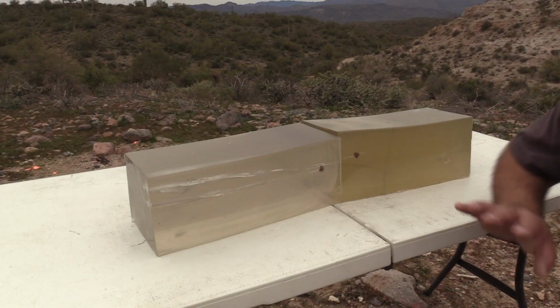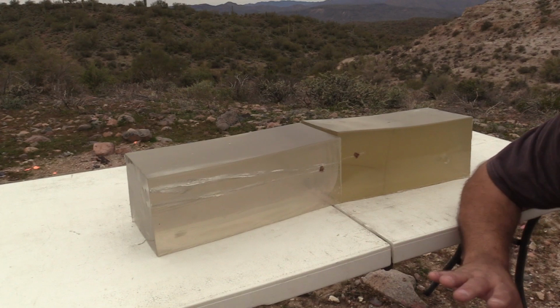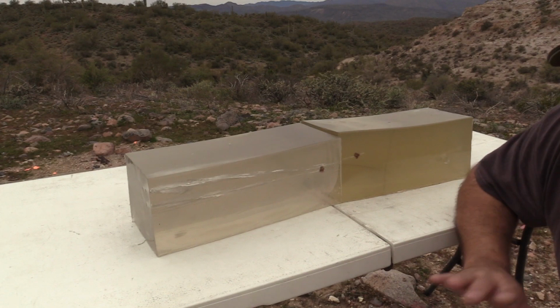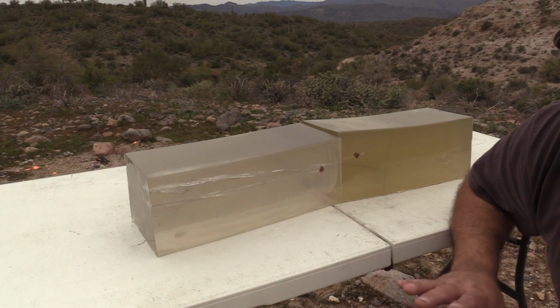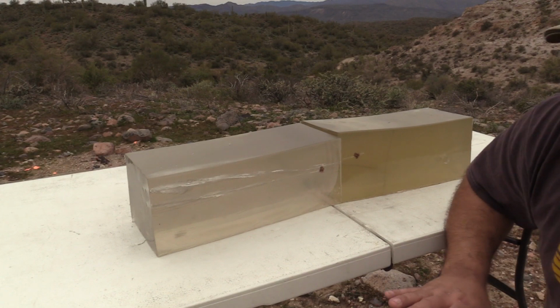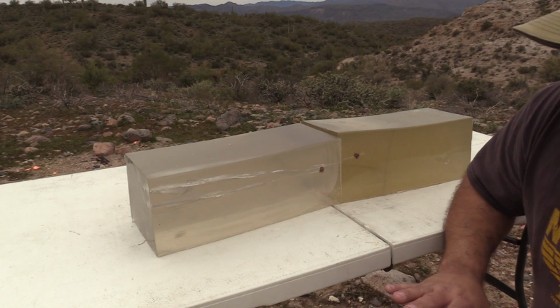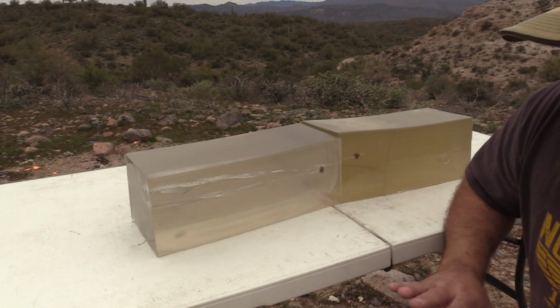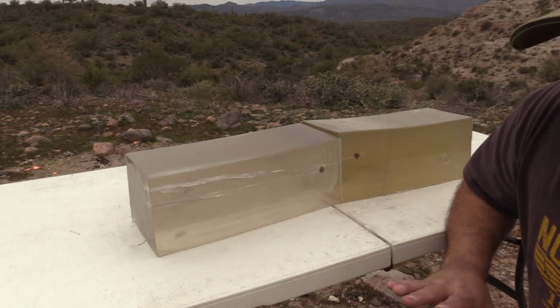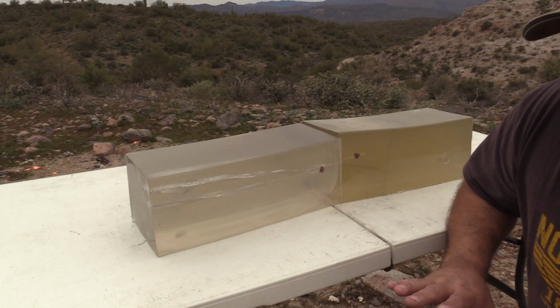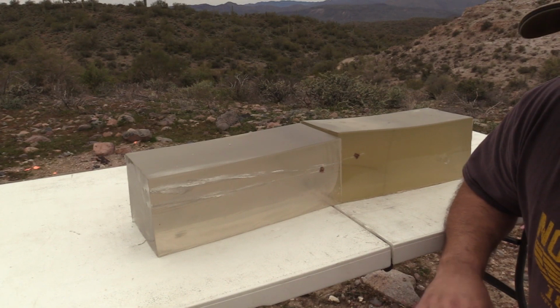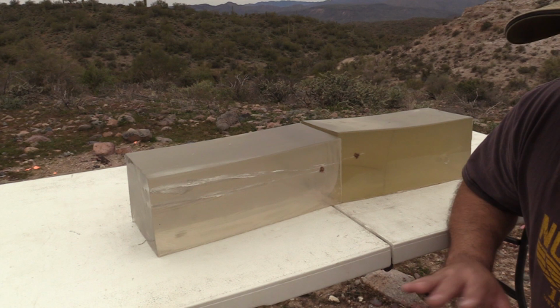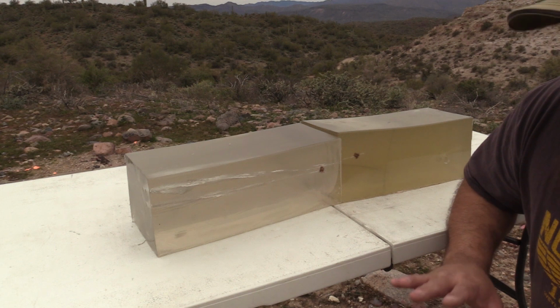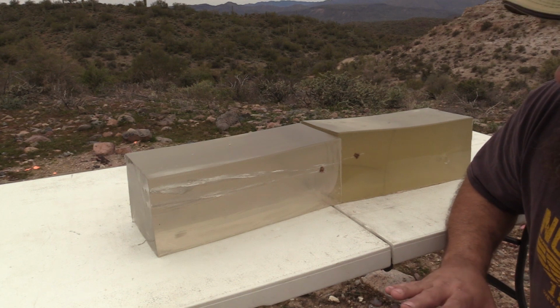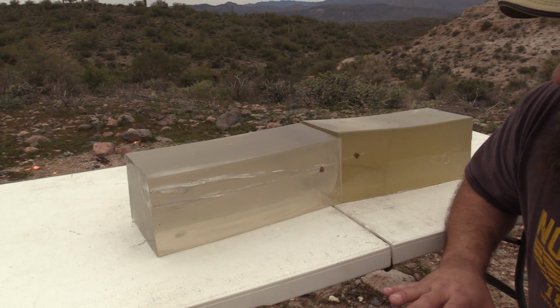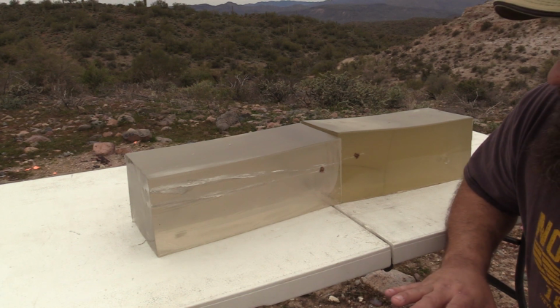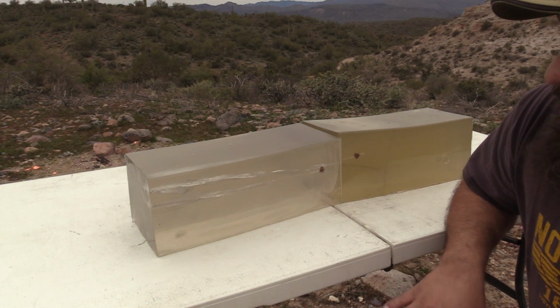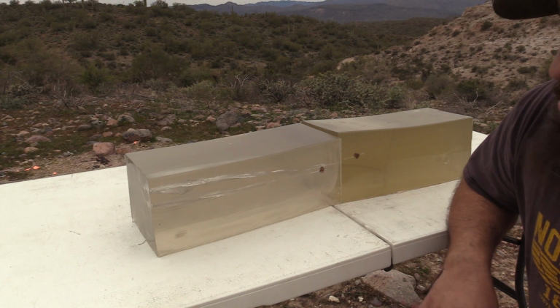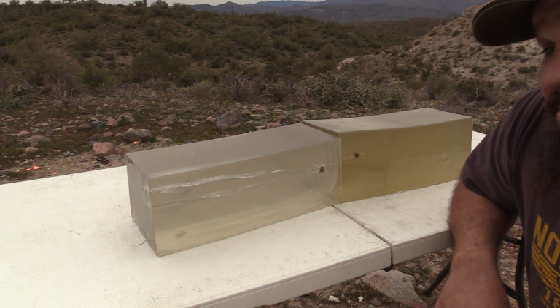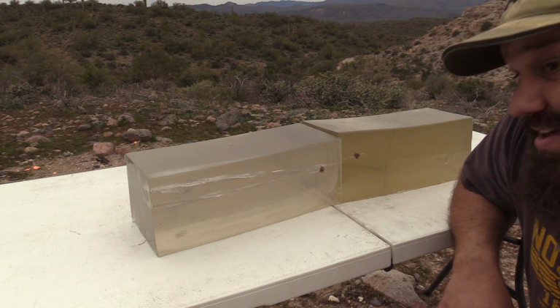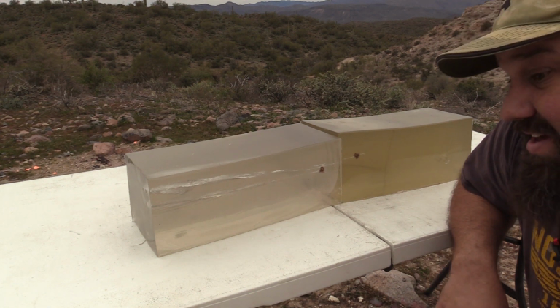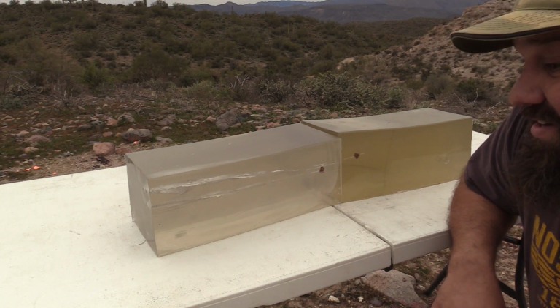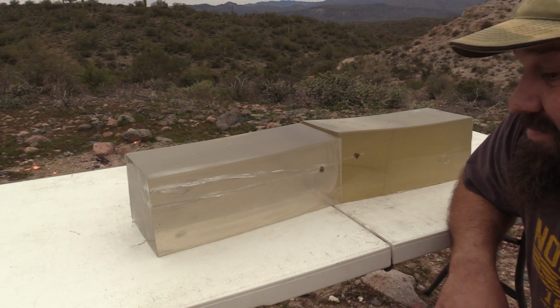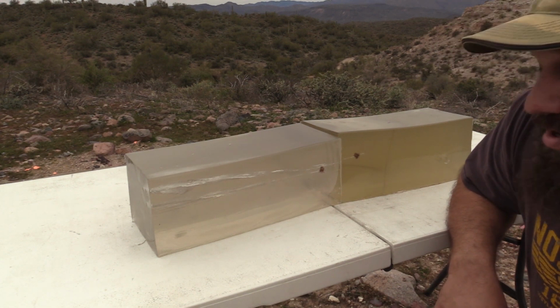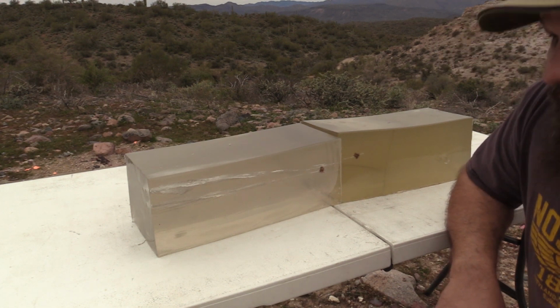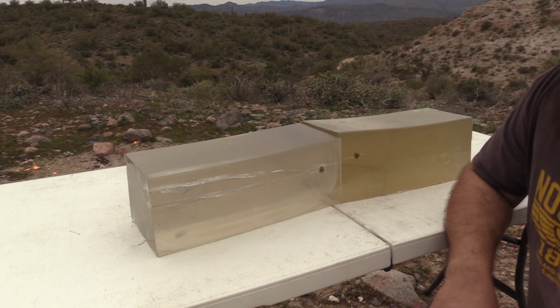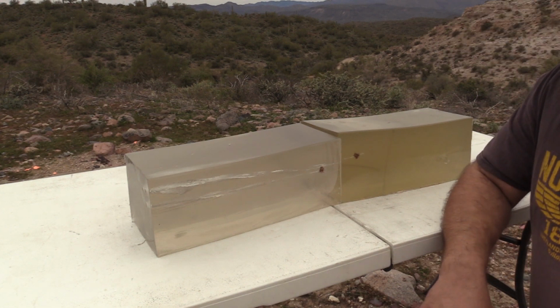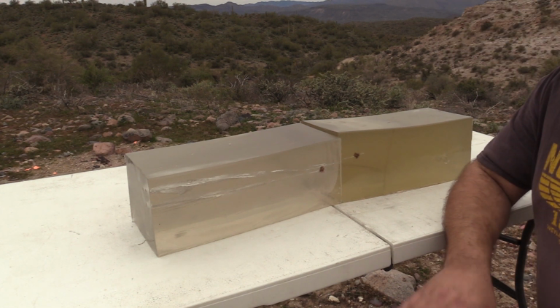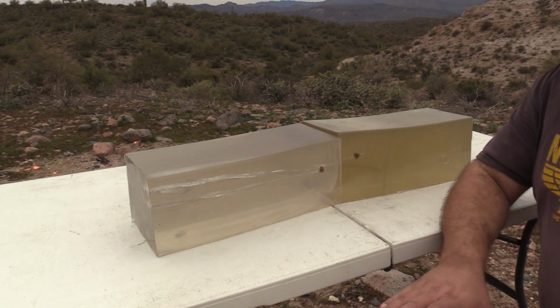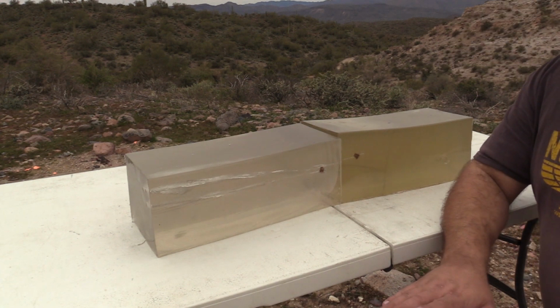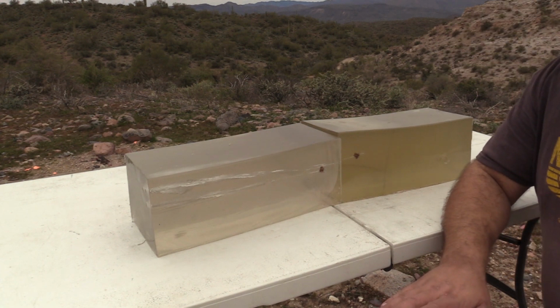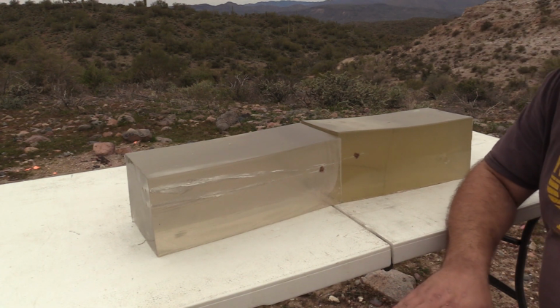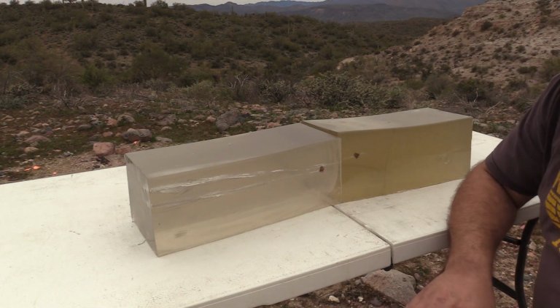All right, first off, that recoil was kind of light. I haven't chronographed this yet, but I'm thinking pretty modest velocities for 357.